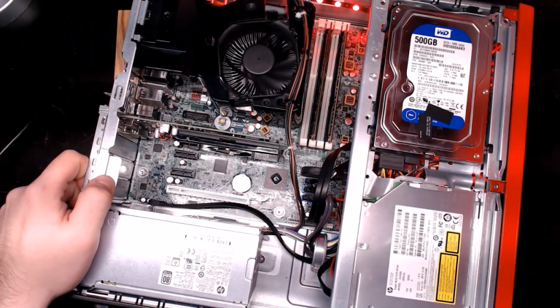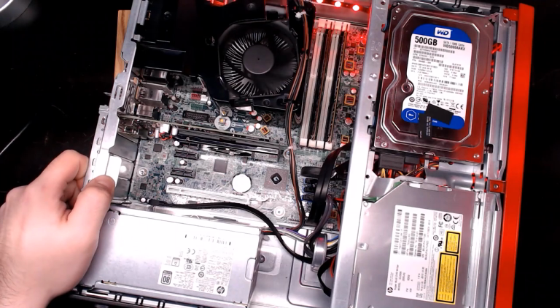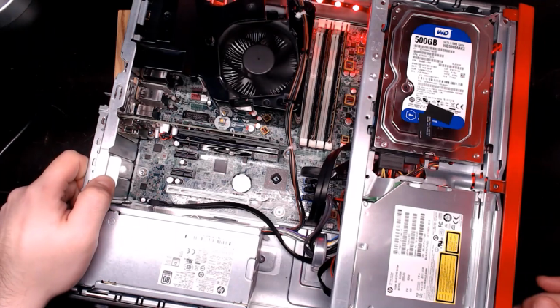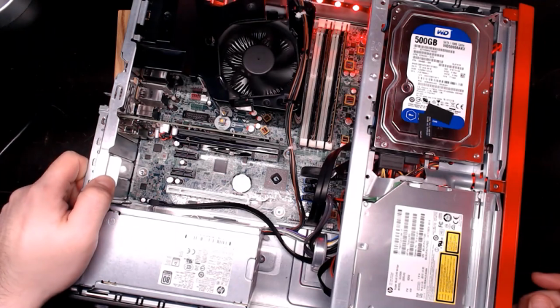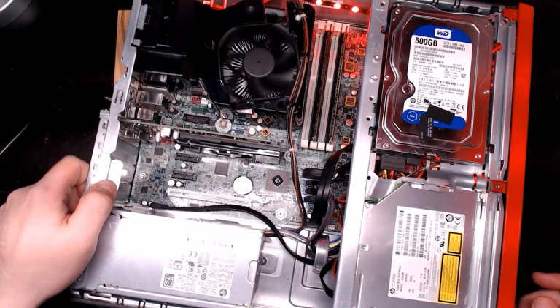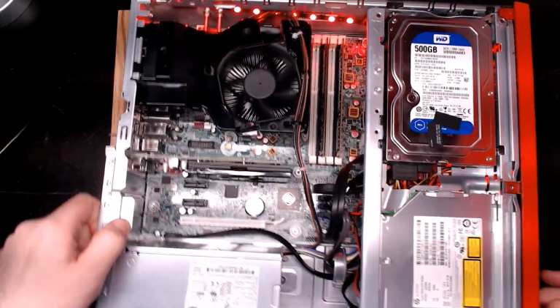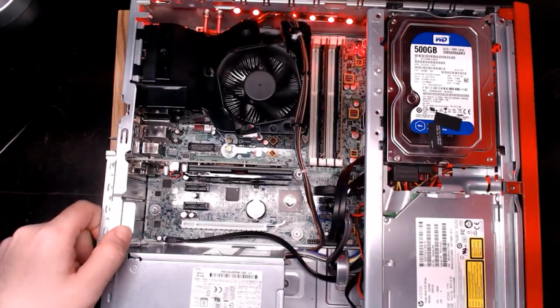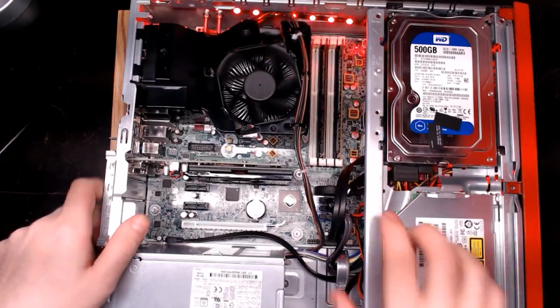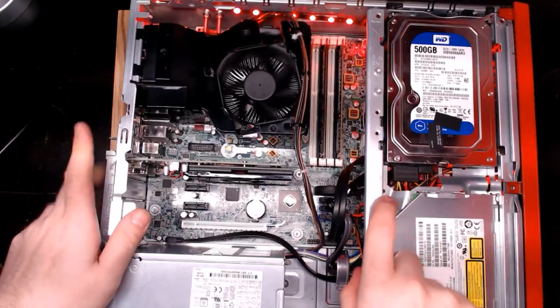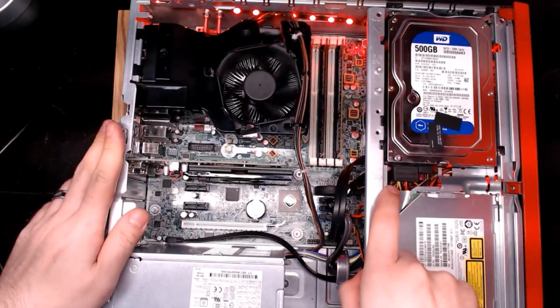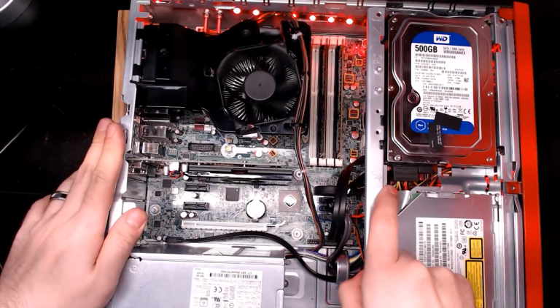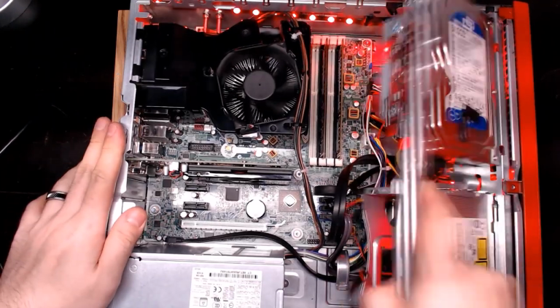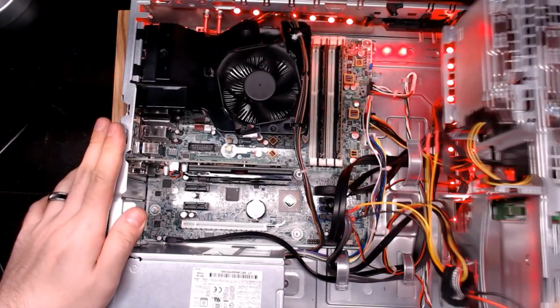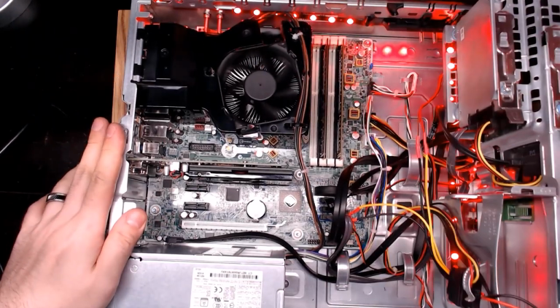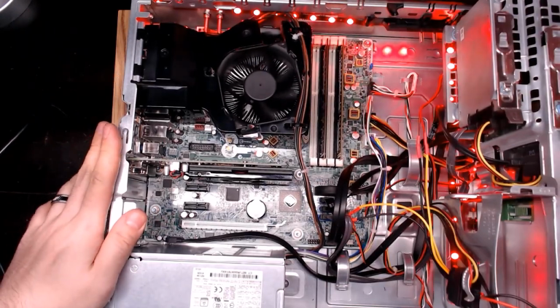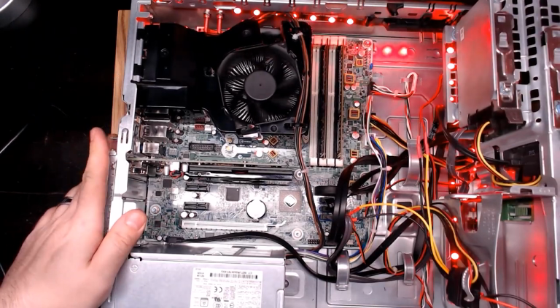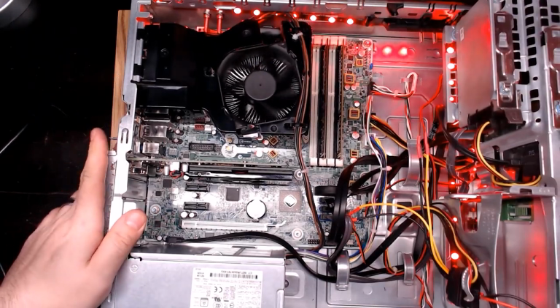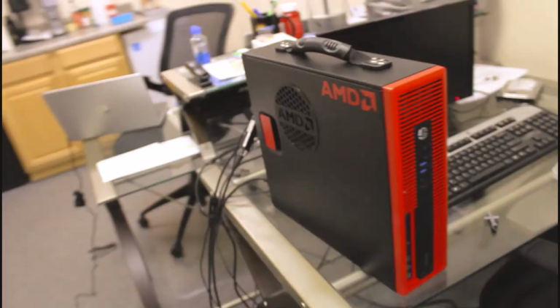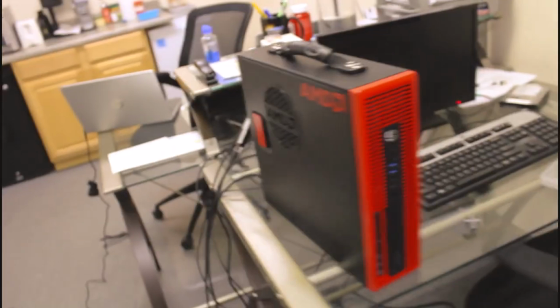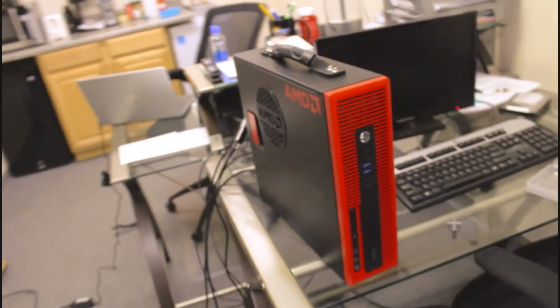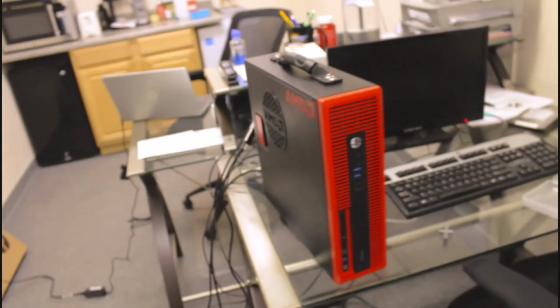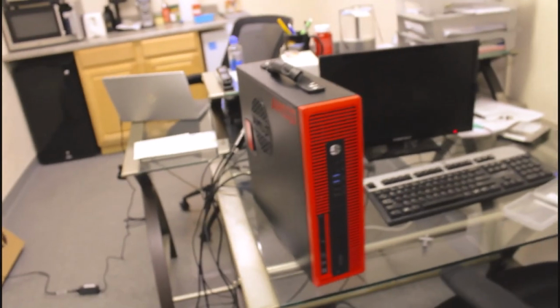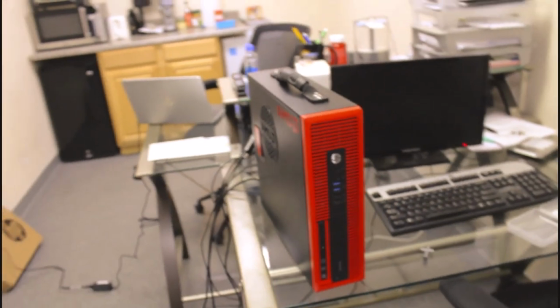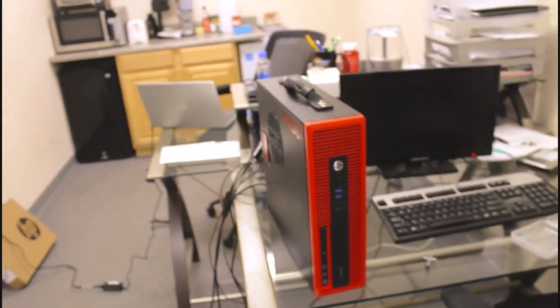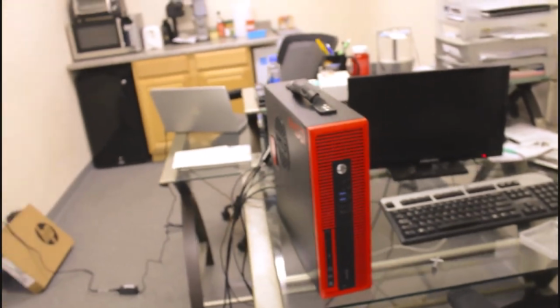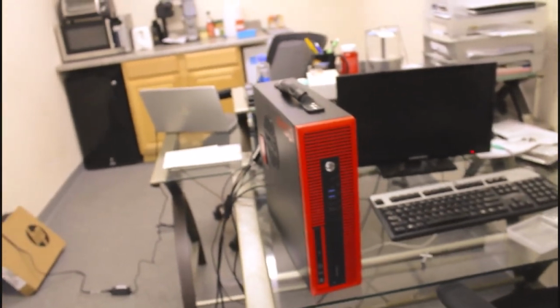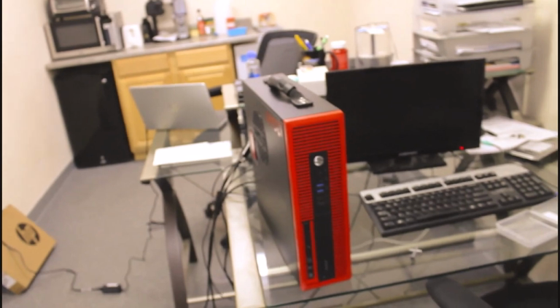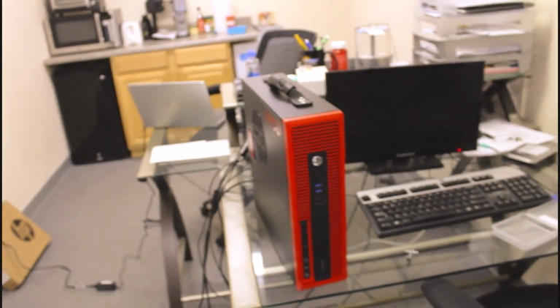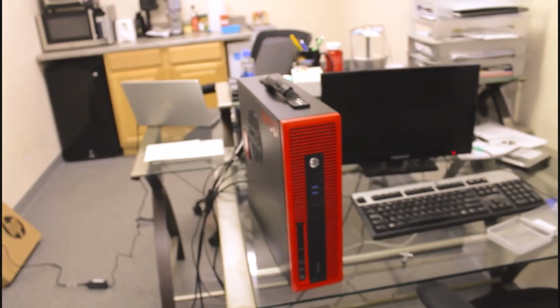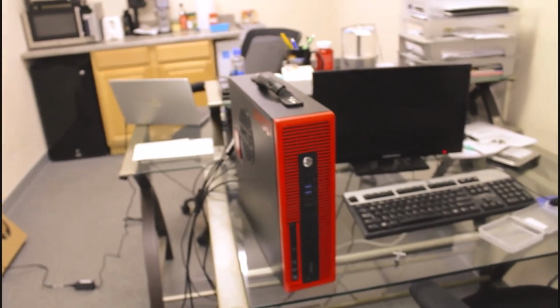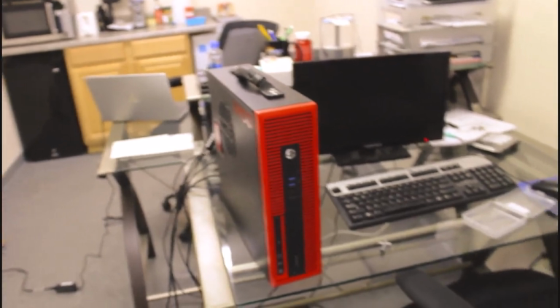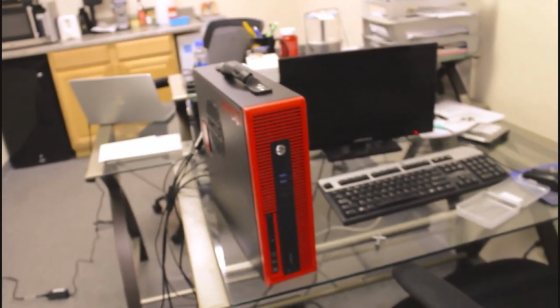All in all, I think this turned out looking pretty great. I don't think it's too flashy, and the cosmetic upgrades really weren't that expensive.